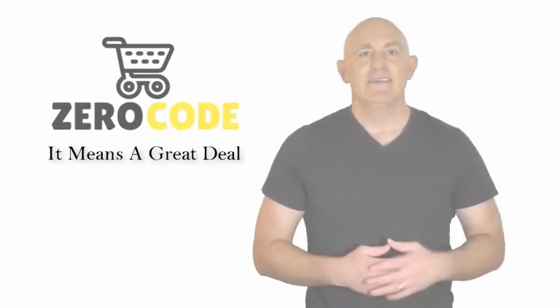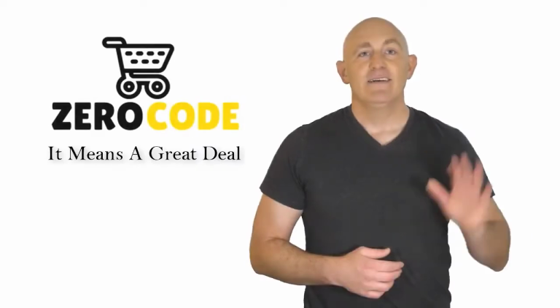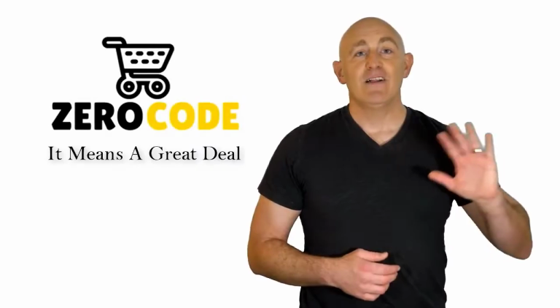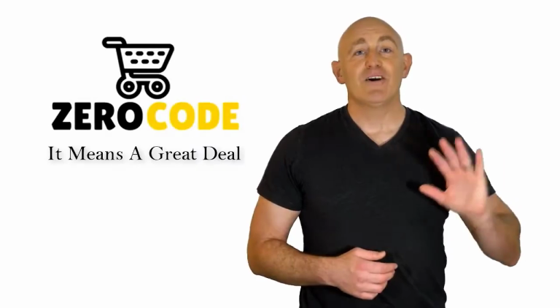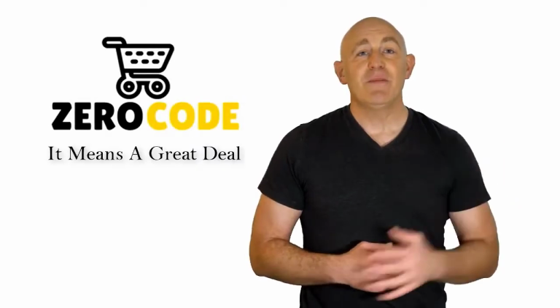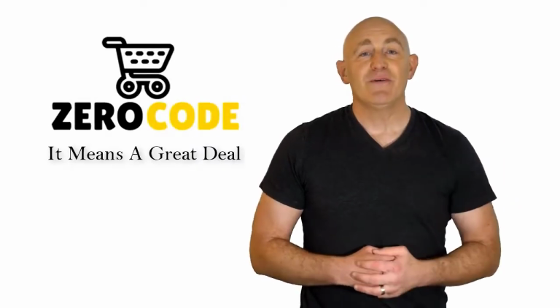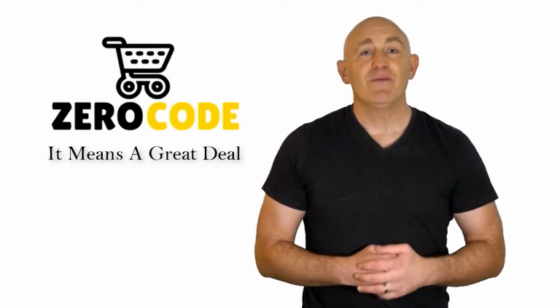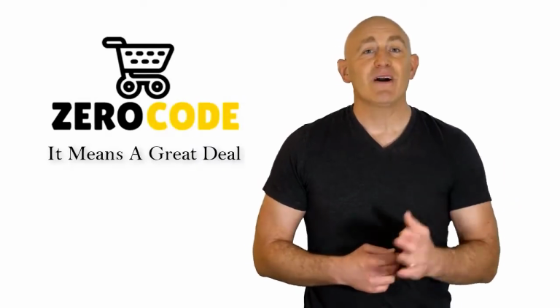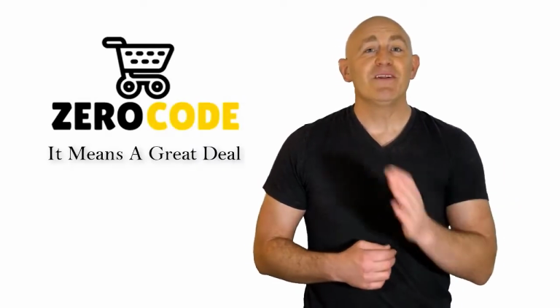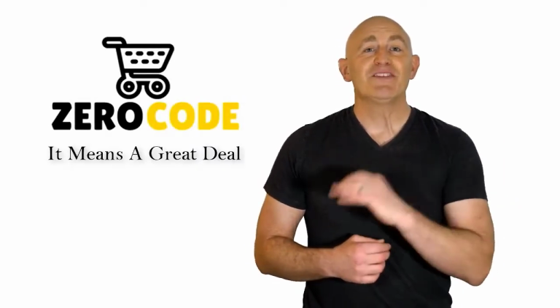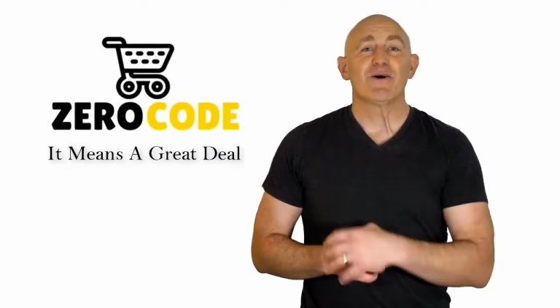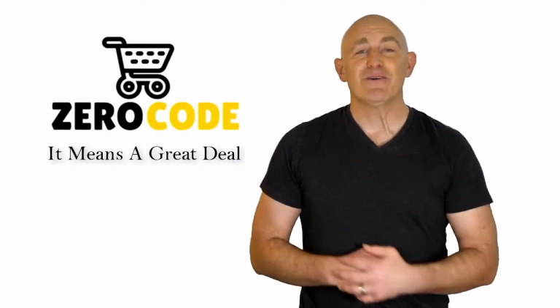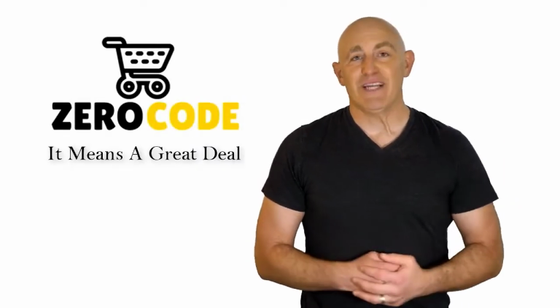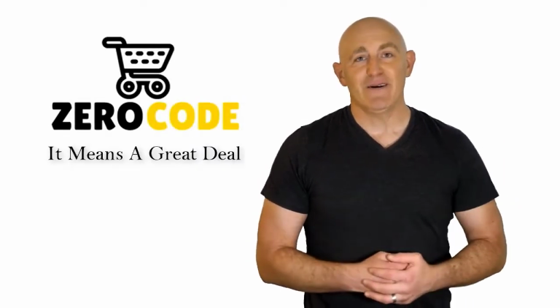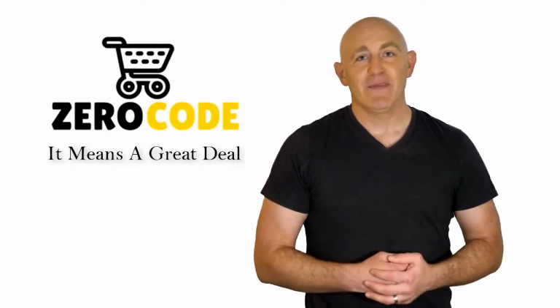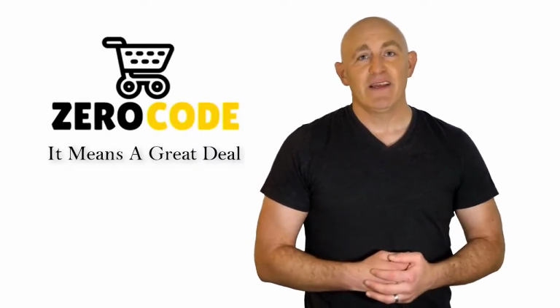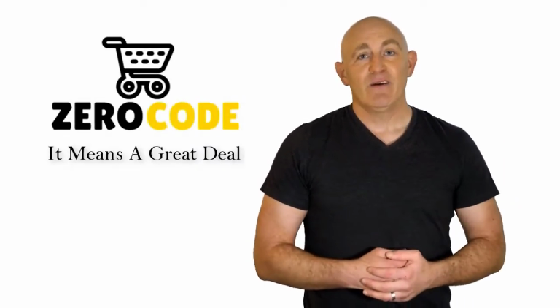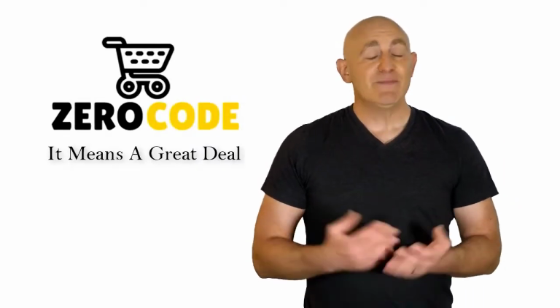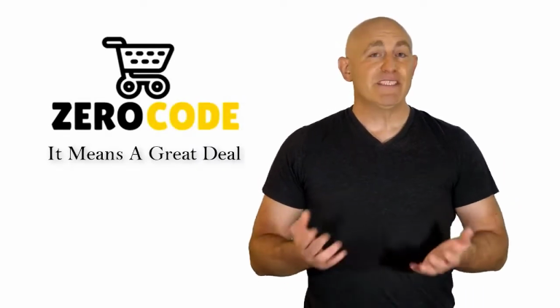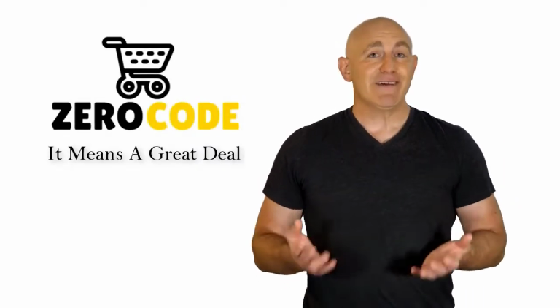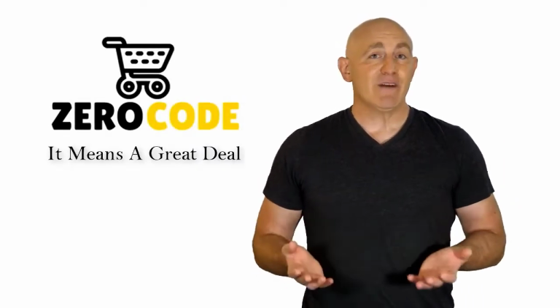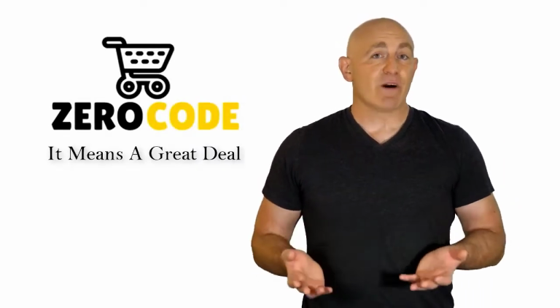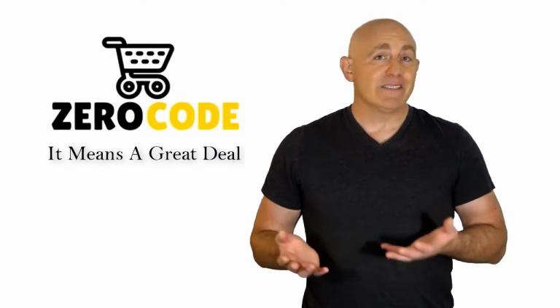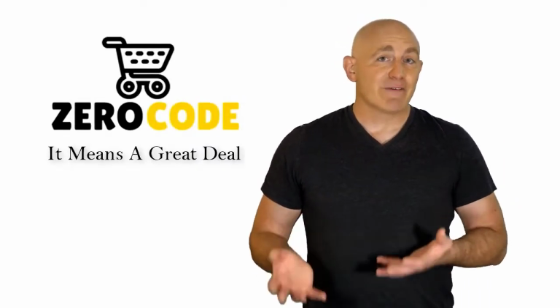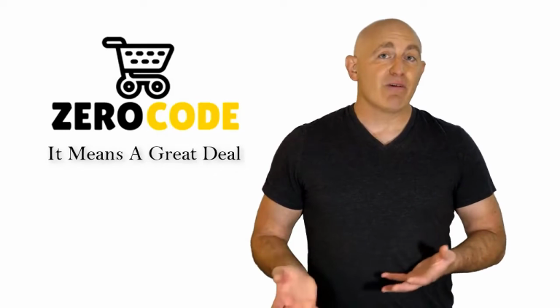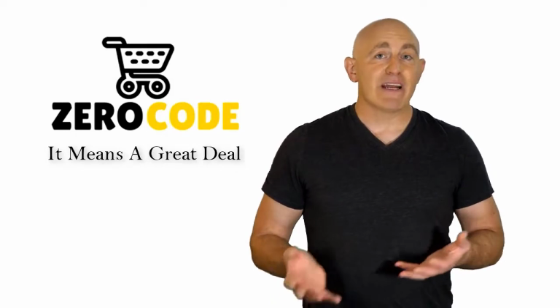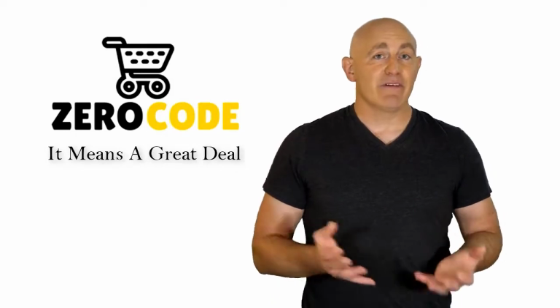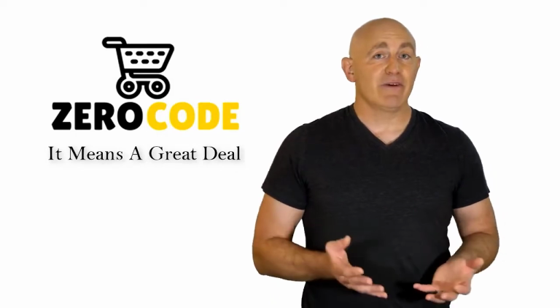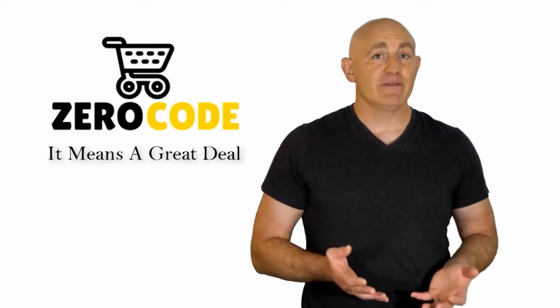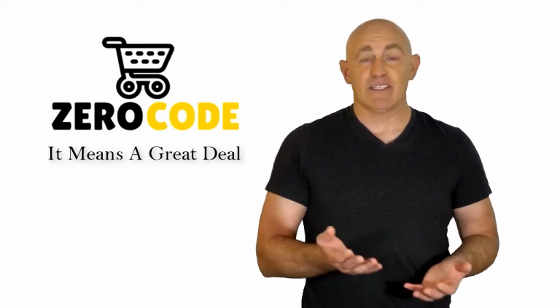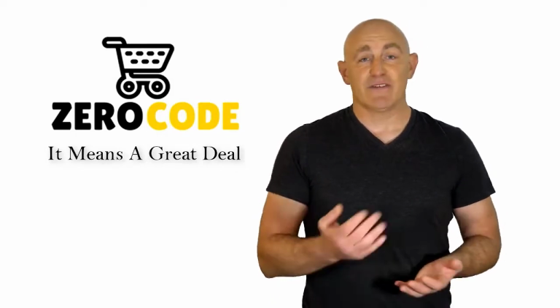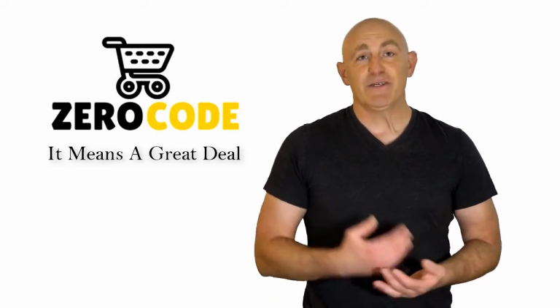Hello, good people. Welcome to the Zero Code channel. We specifically work on different product reviews just for you.